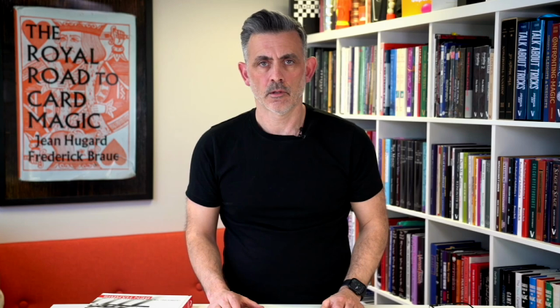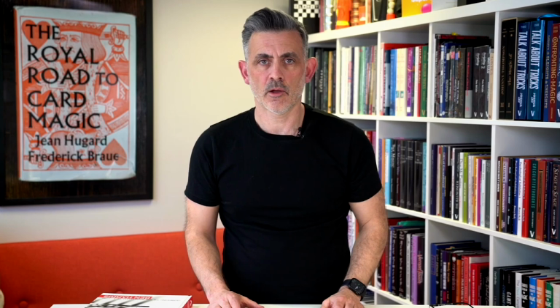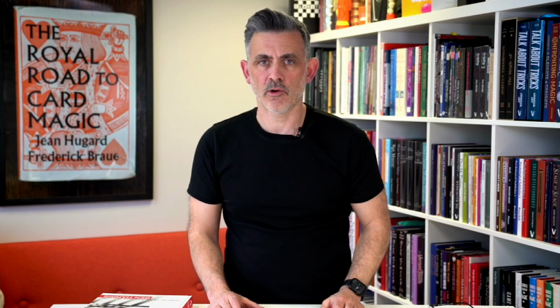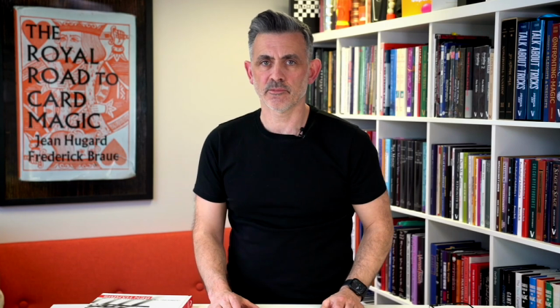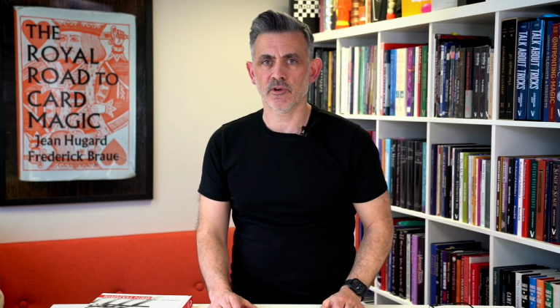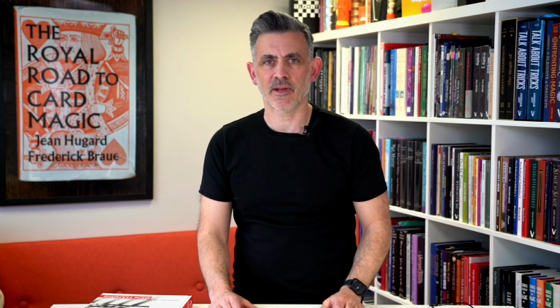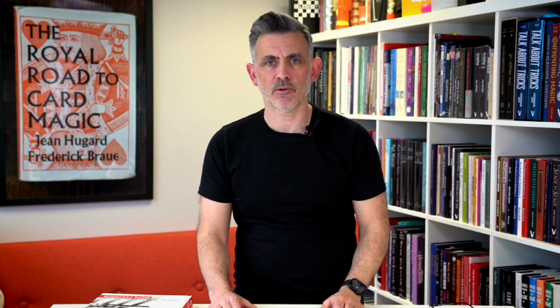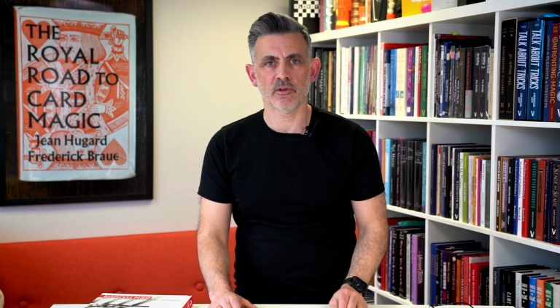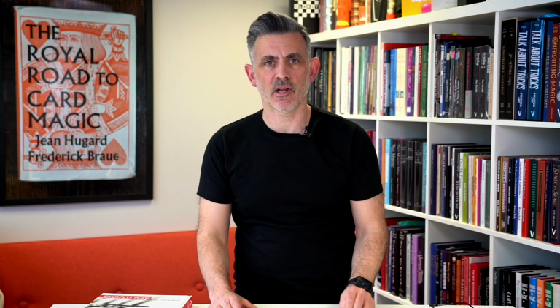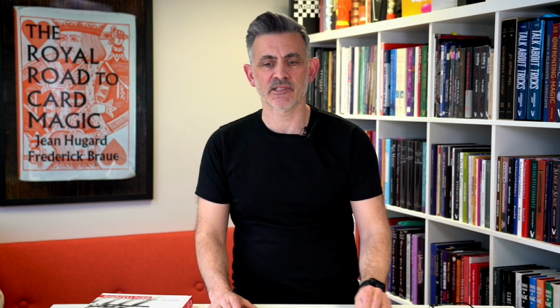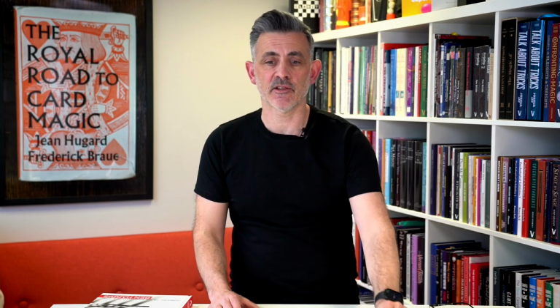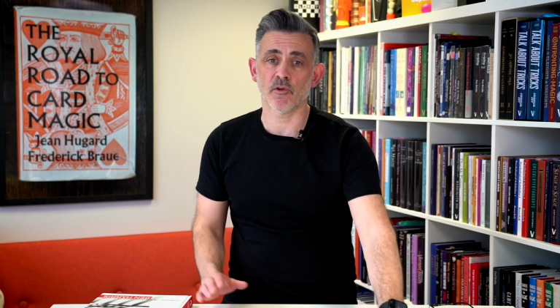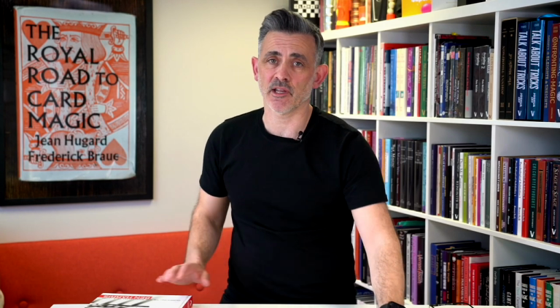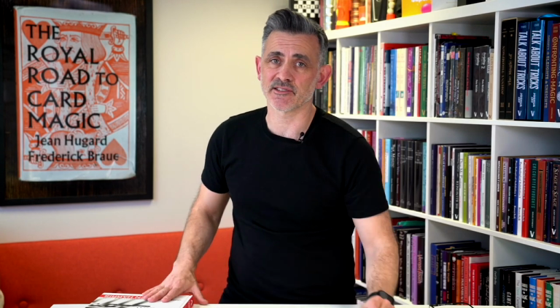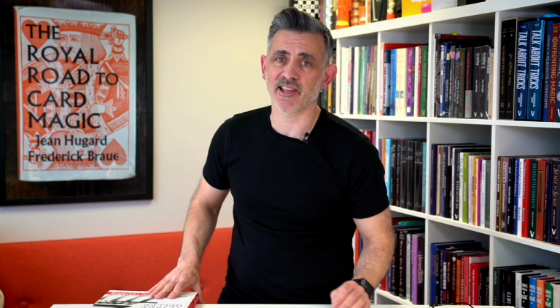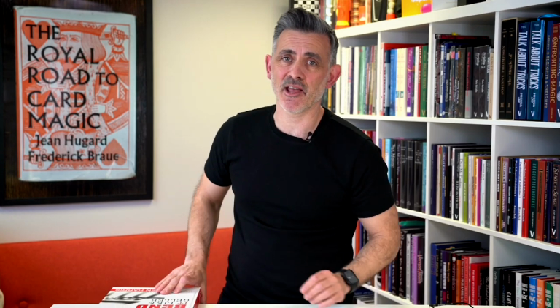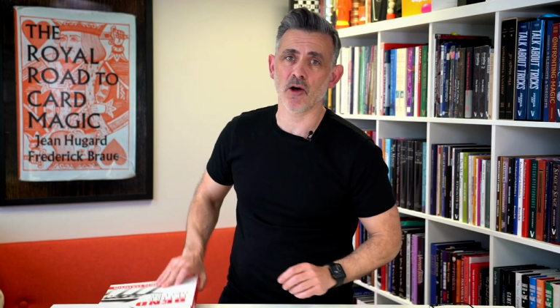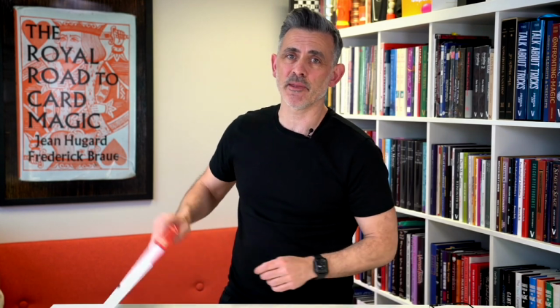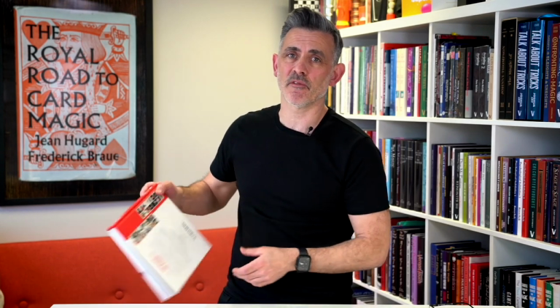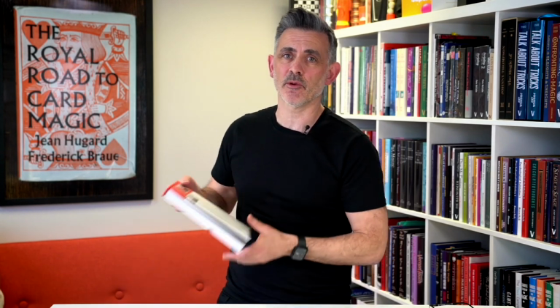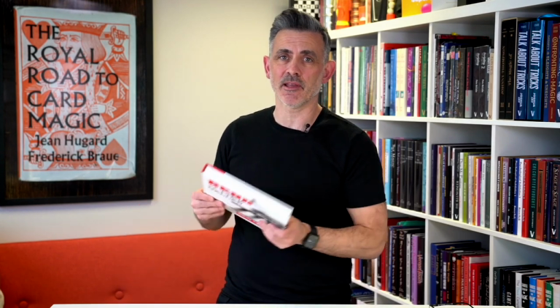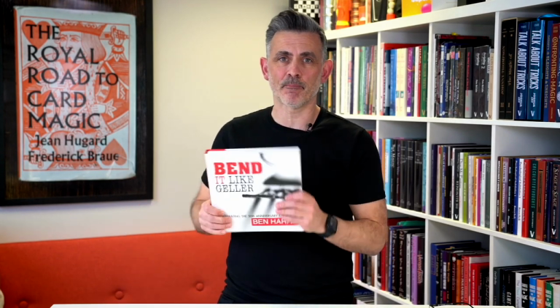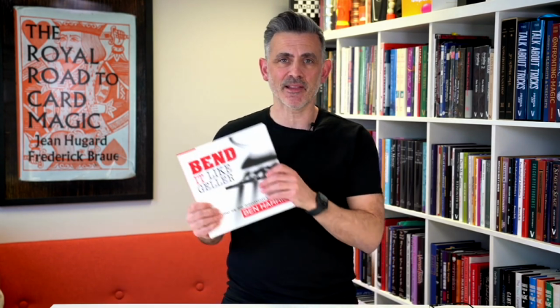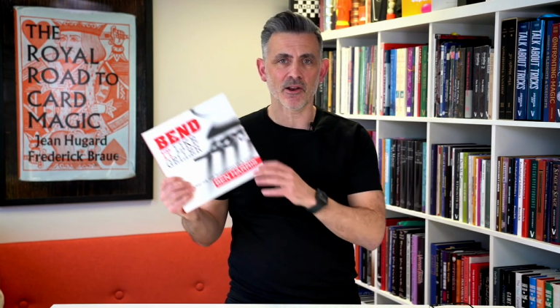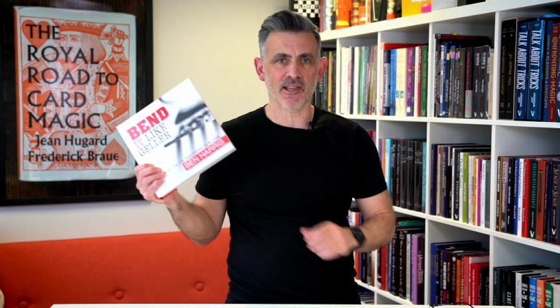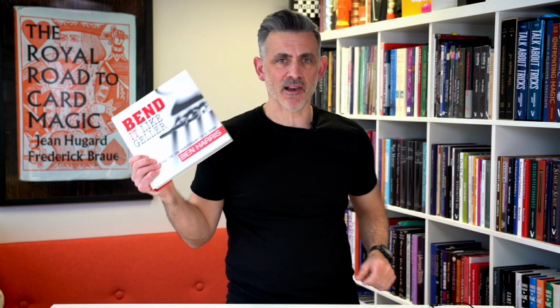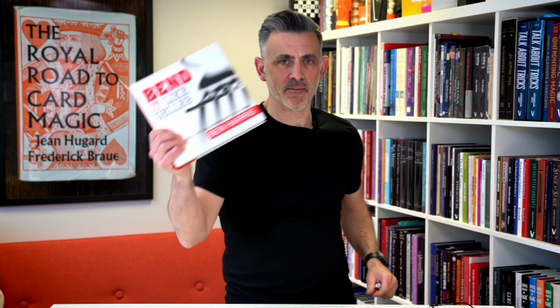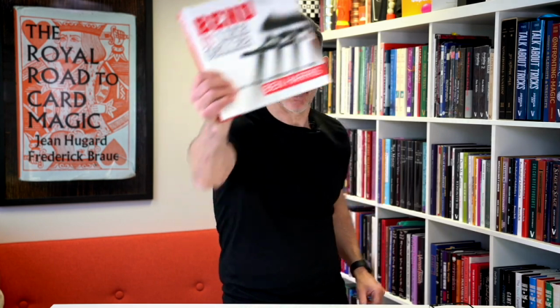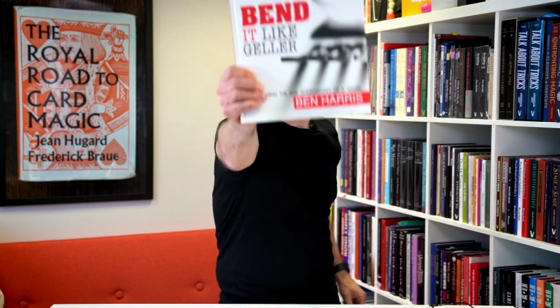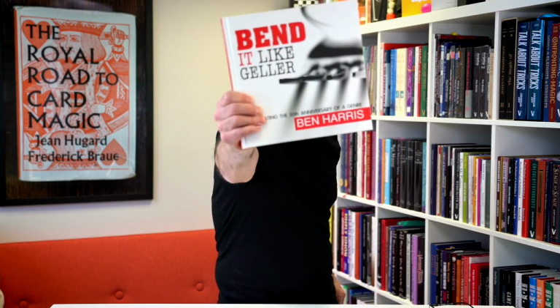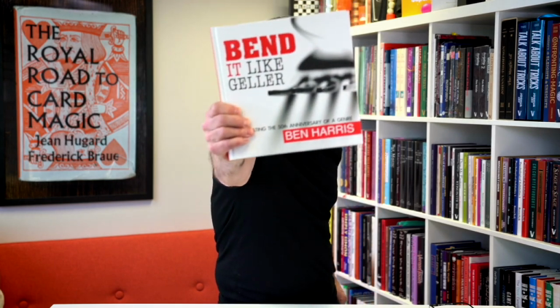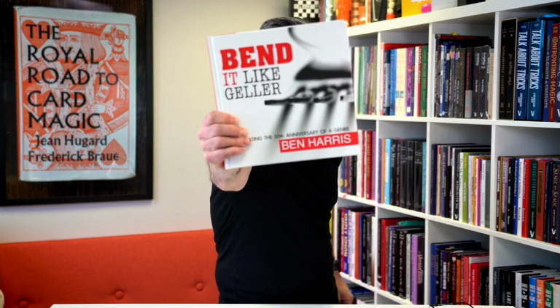Hi and welcome to Real Magic Review. My name is Steve Faulkner and today I will be reviewing Bend It Like Gela by Ben Harris.